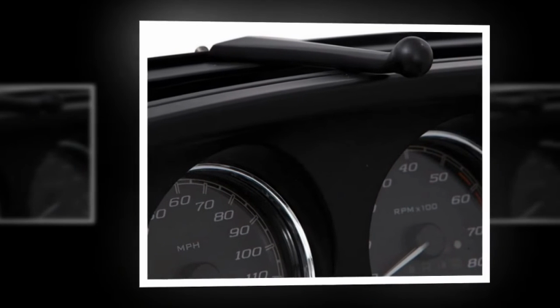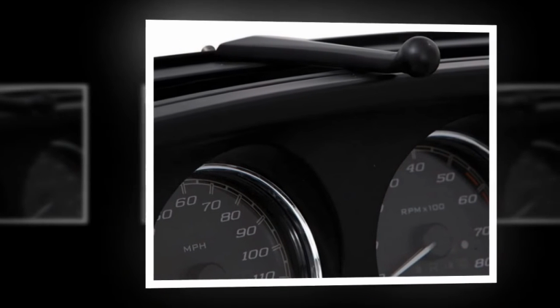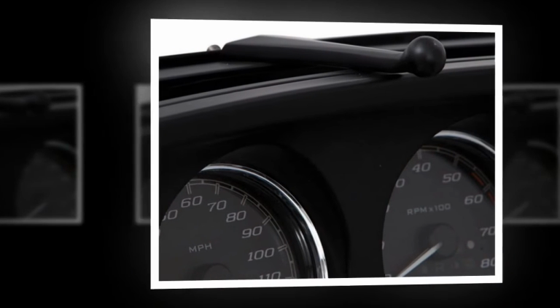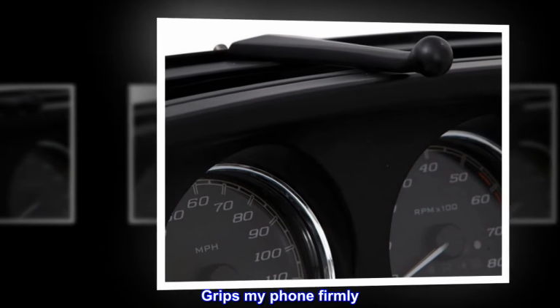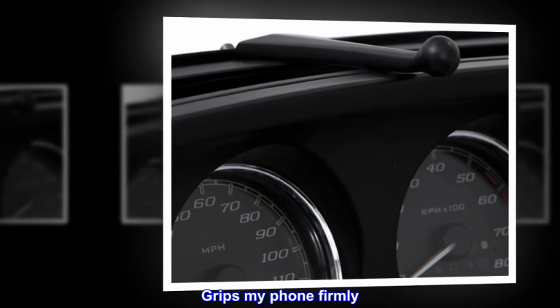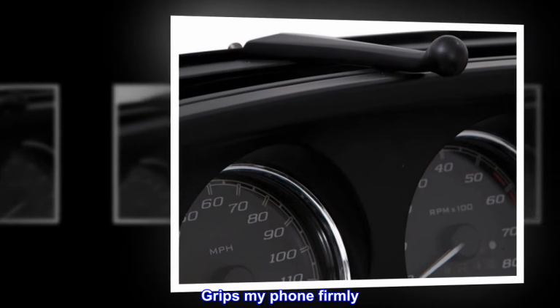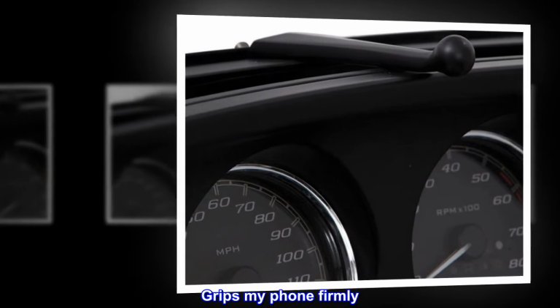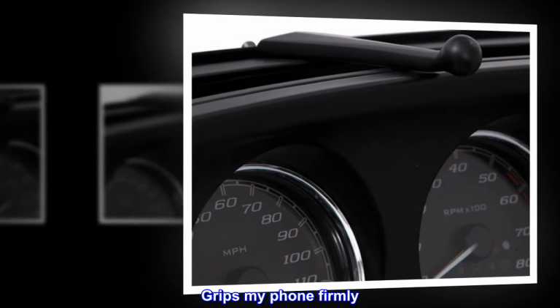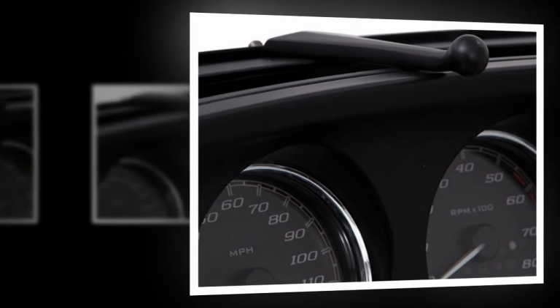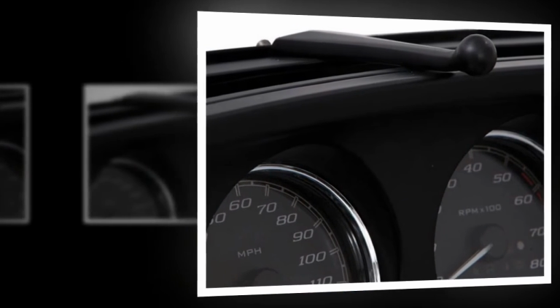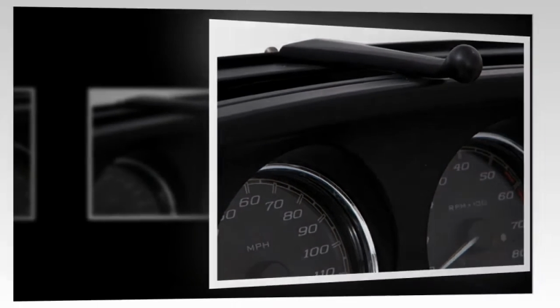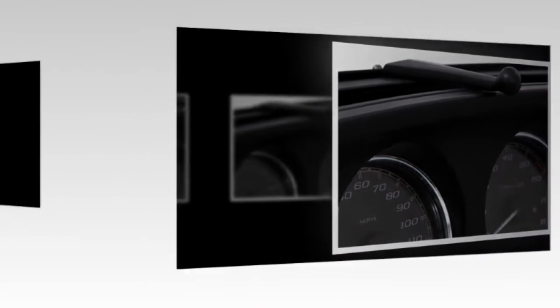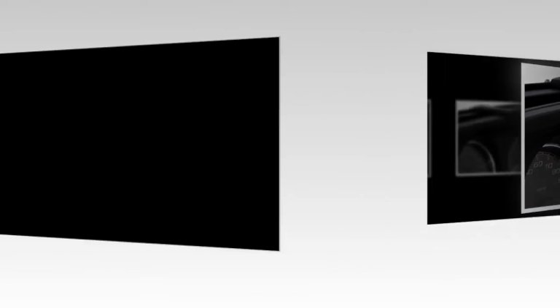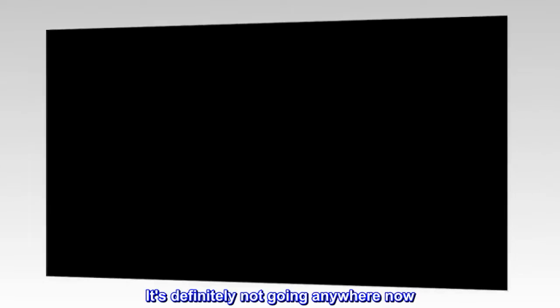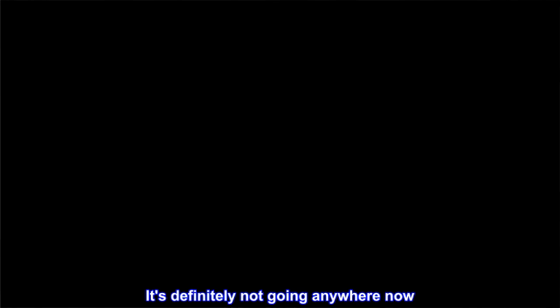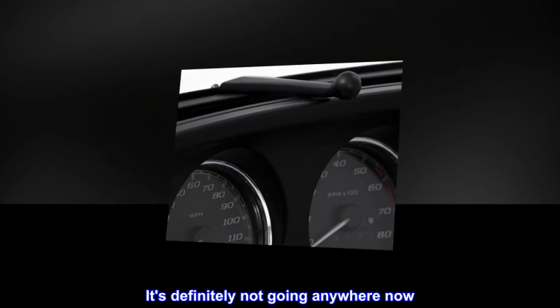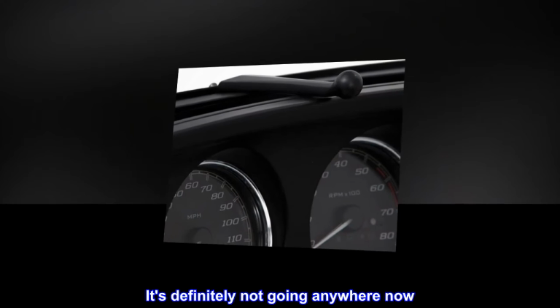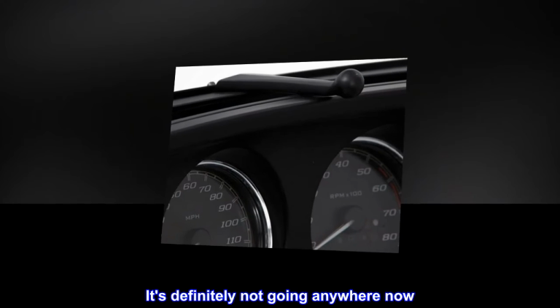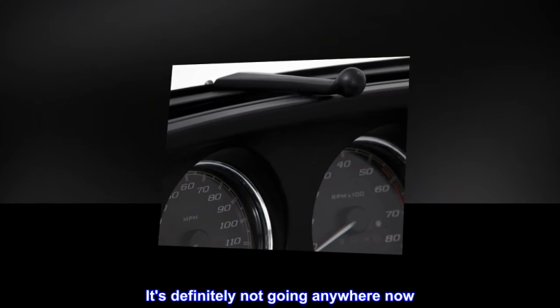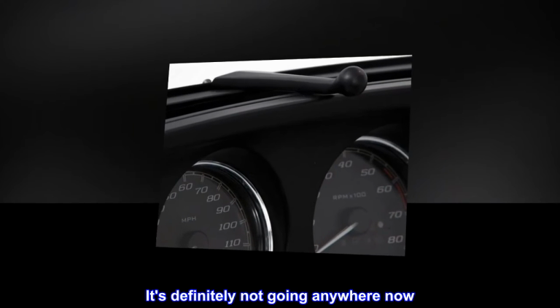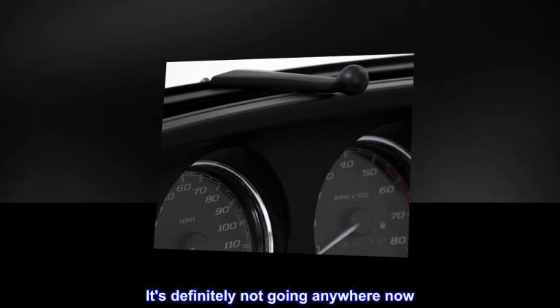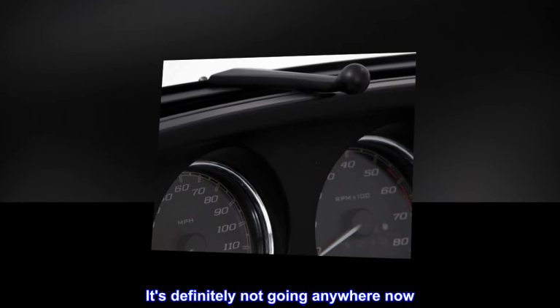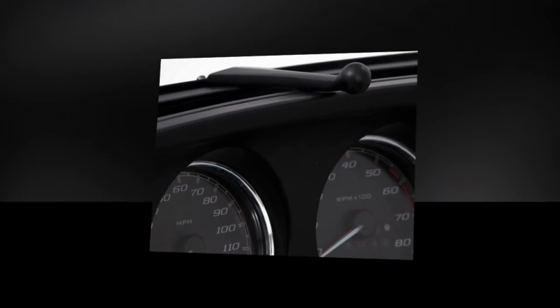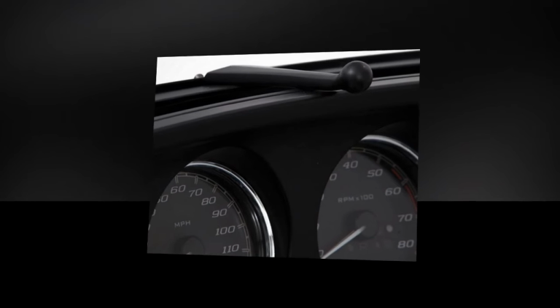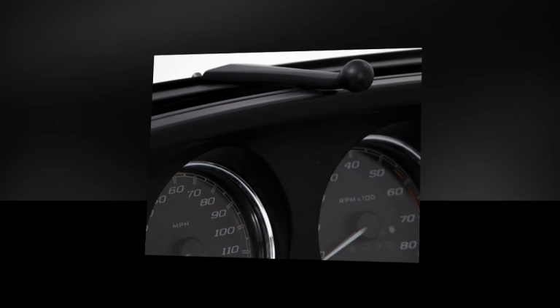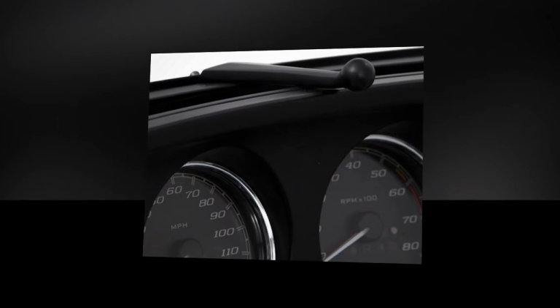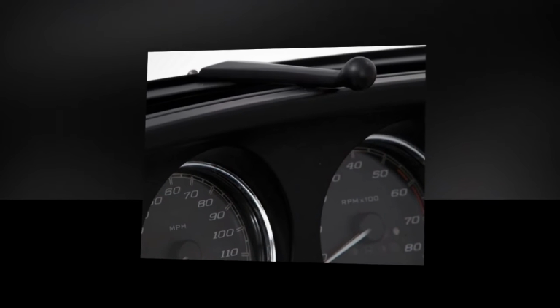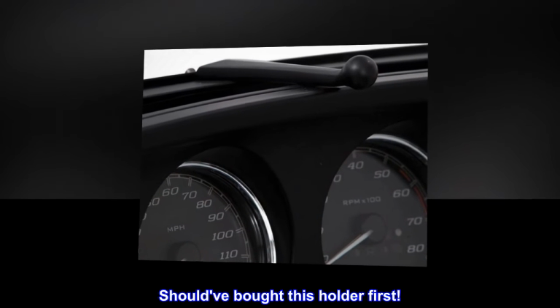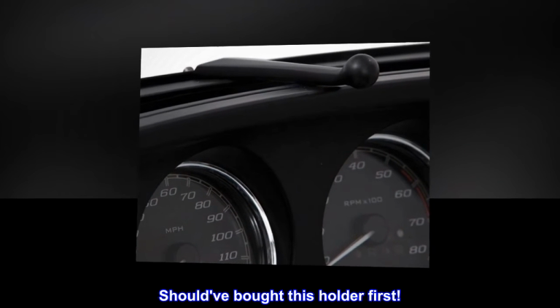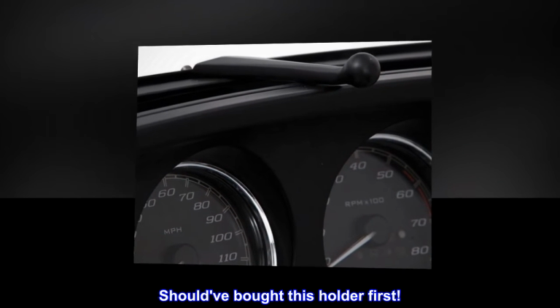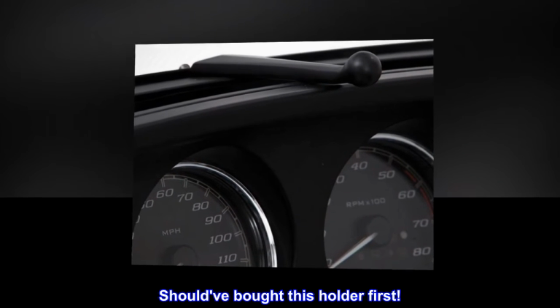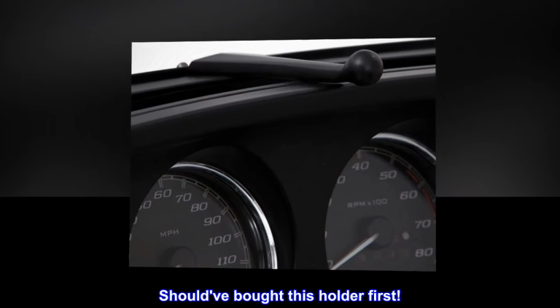Grips my phone firmly. It's definitely not going anywhere now. Should've bought this holder first.